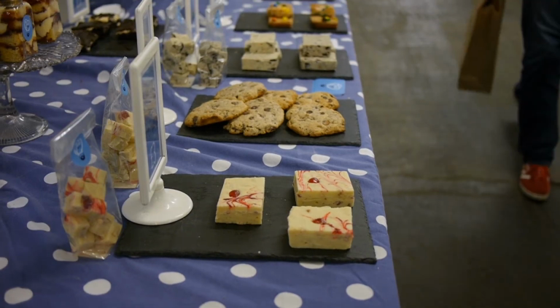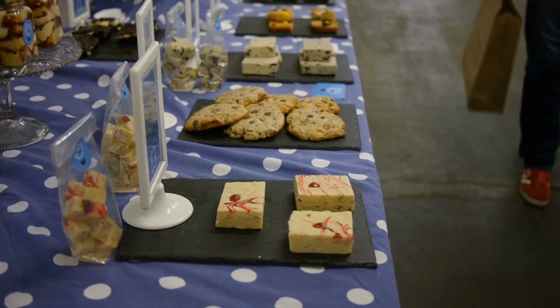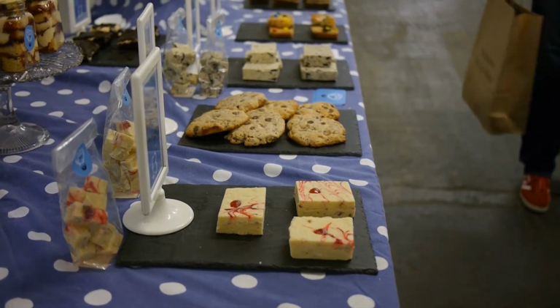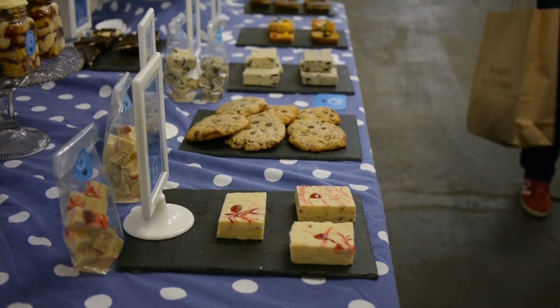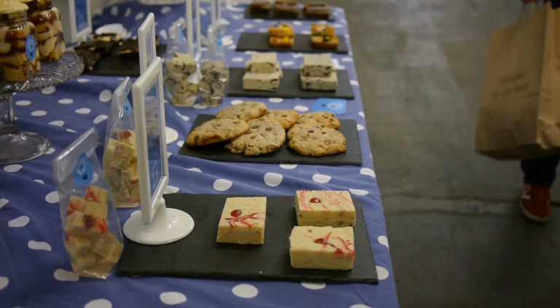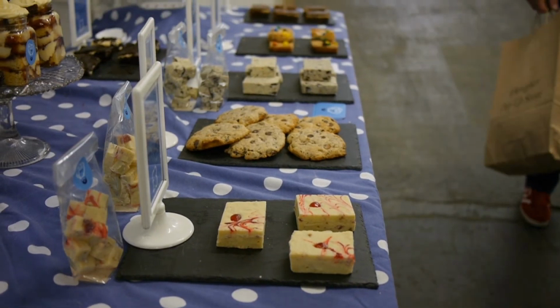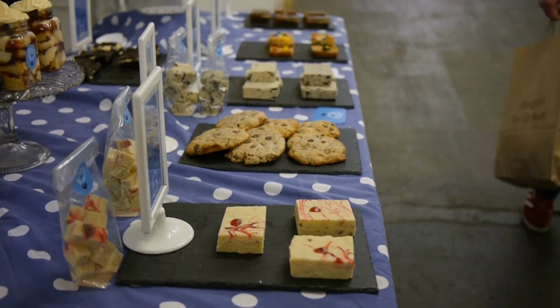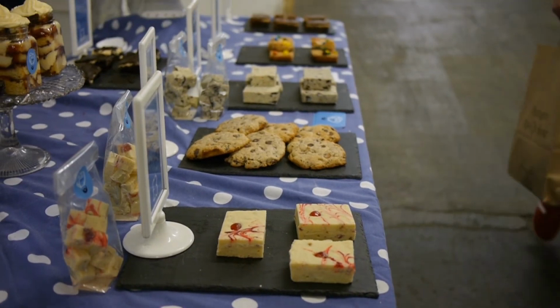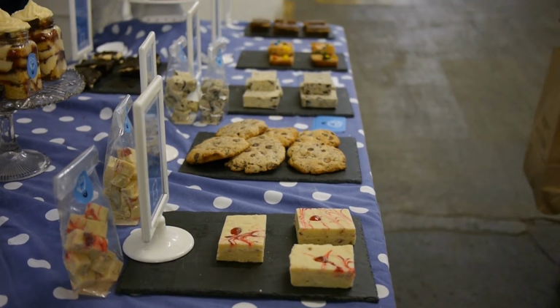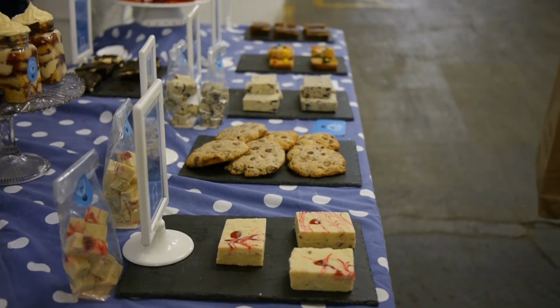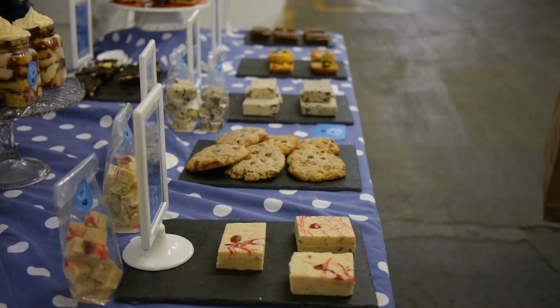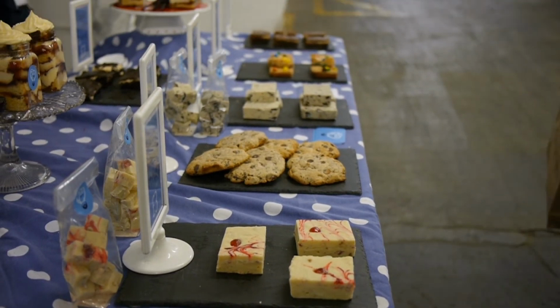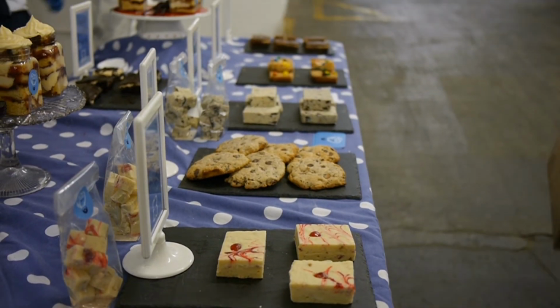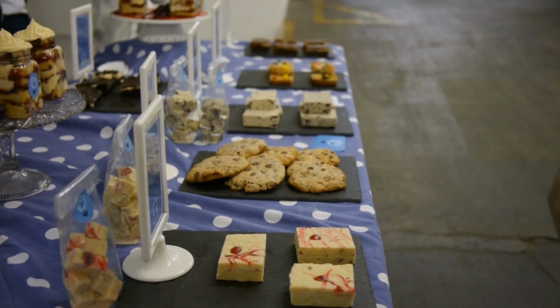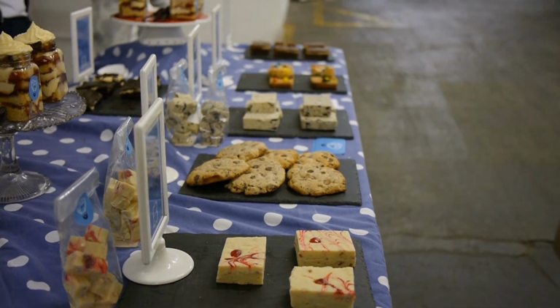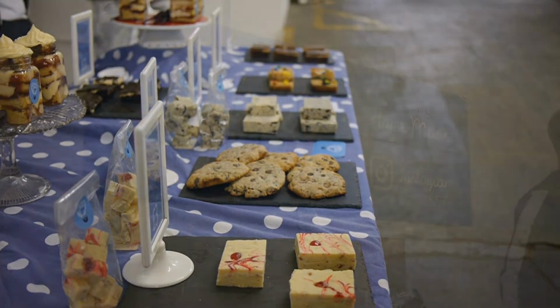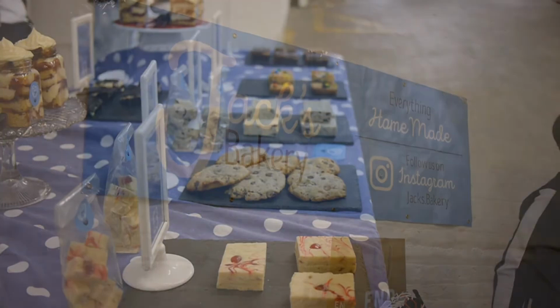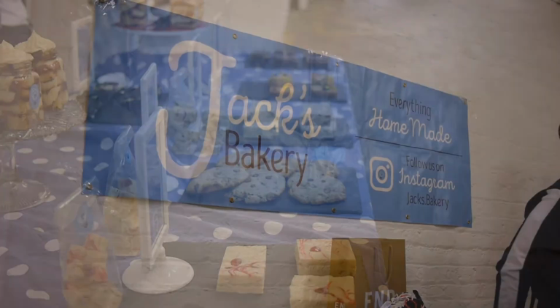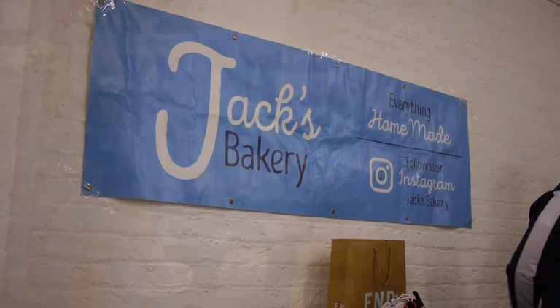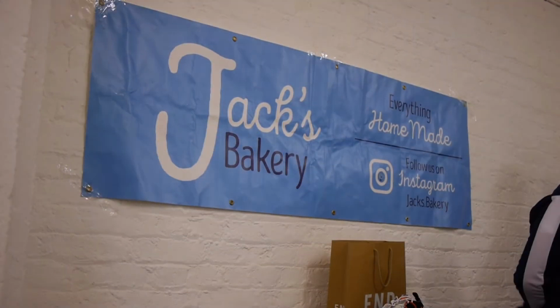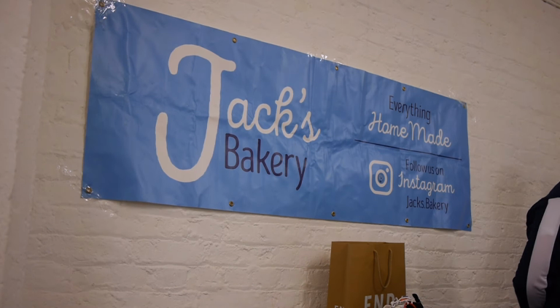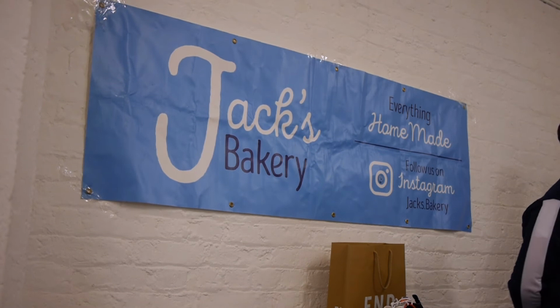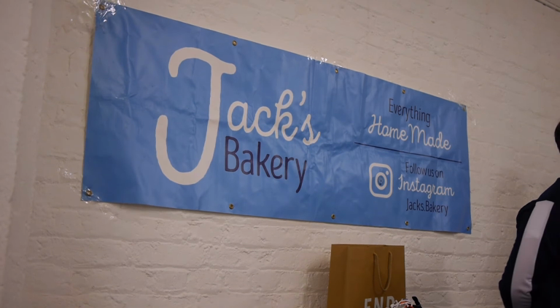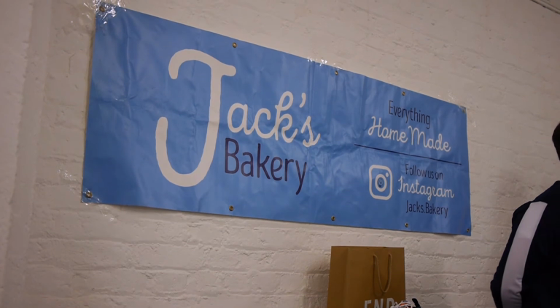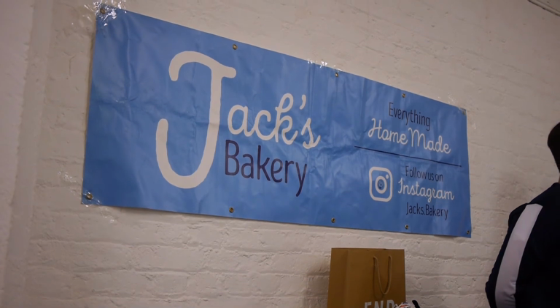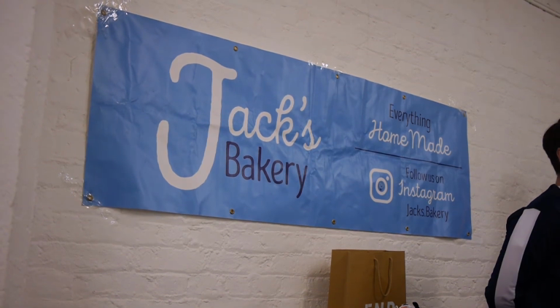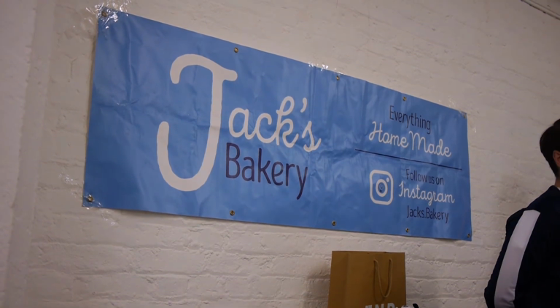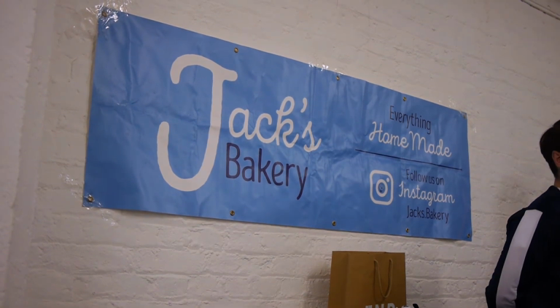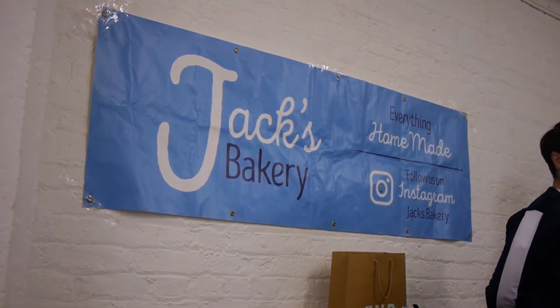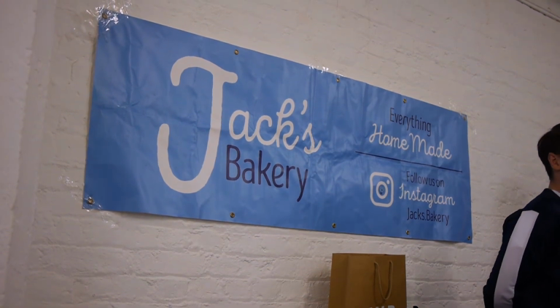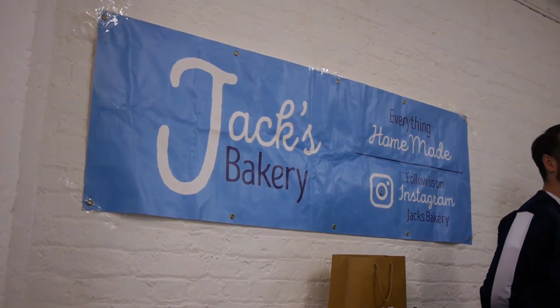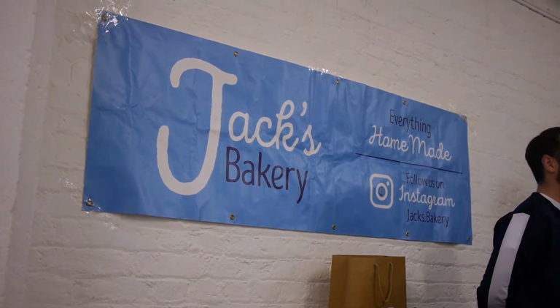Also shout out to Jack's Bakery — those Oreo fudge brownie slices were the highlight of my day. Forget all the shoes!